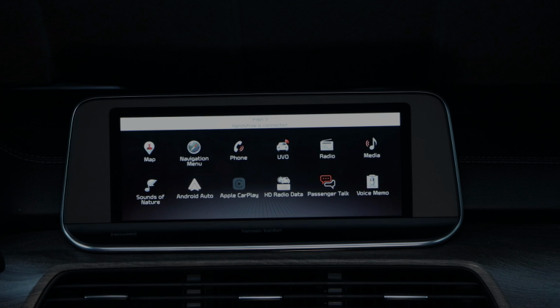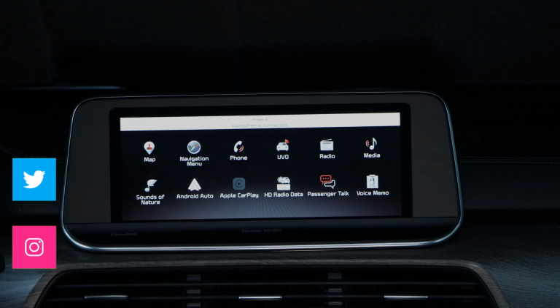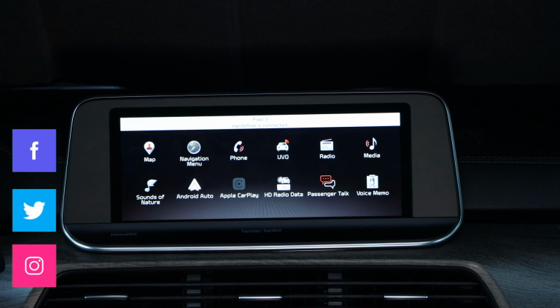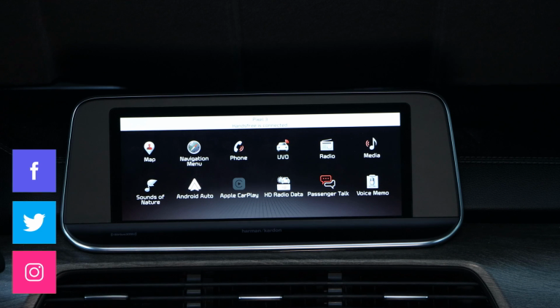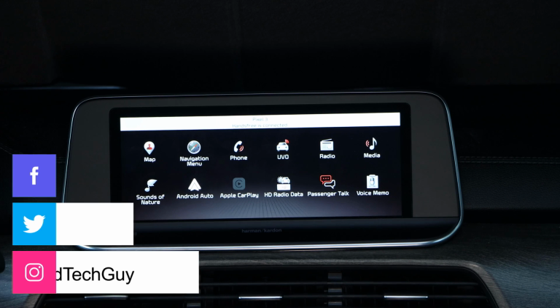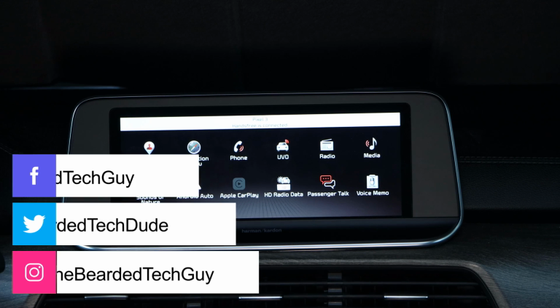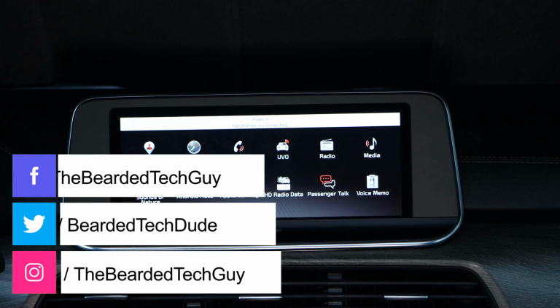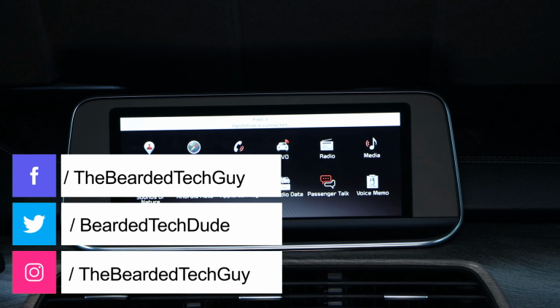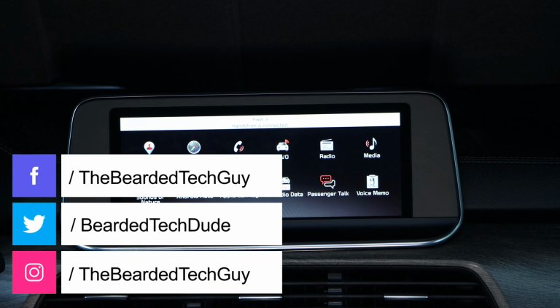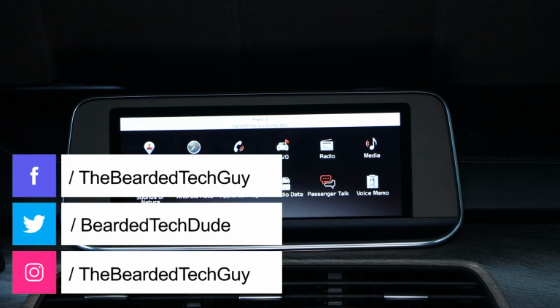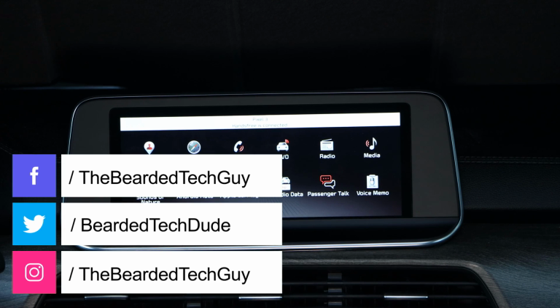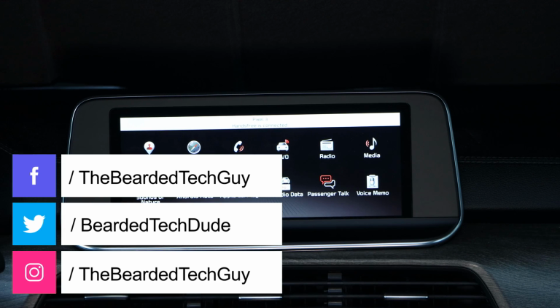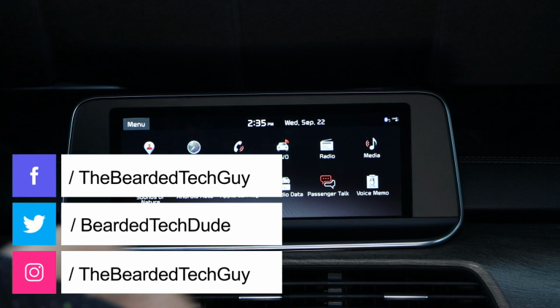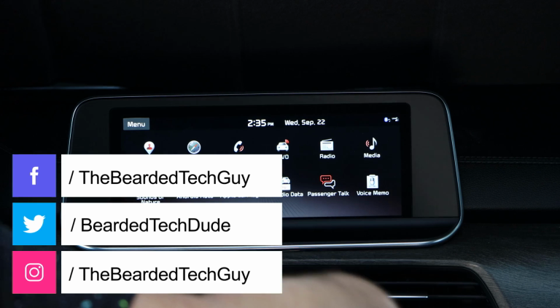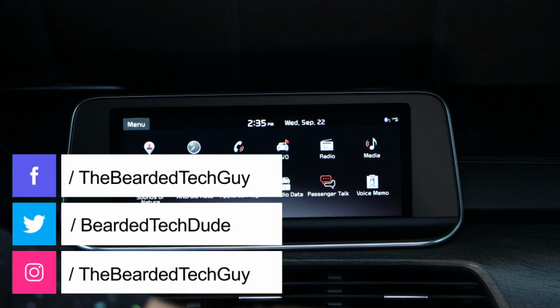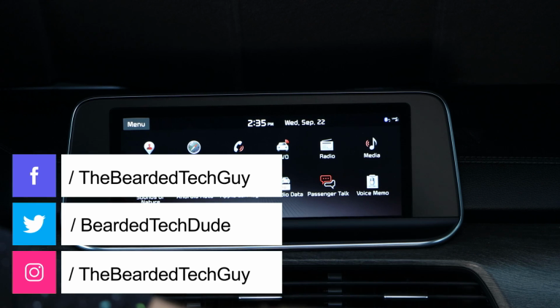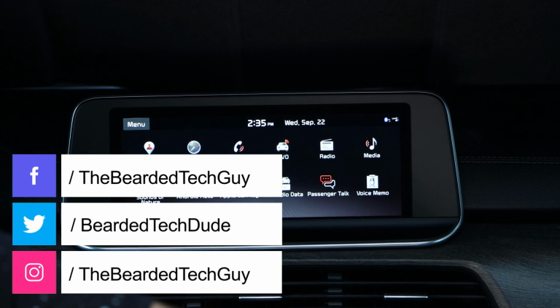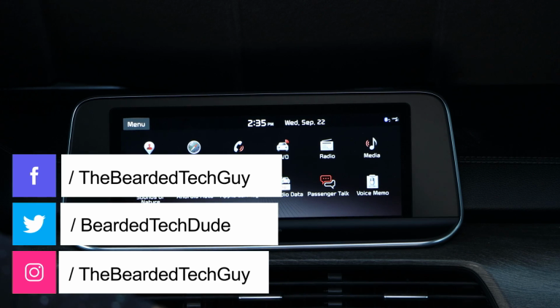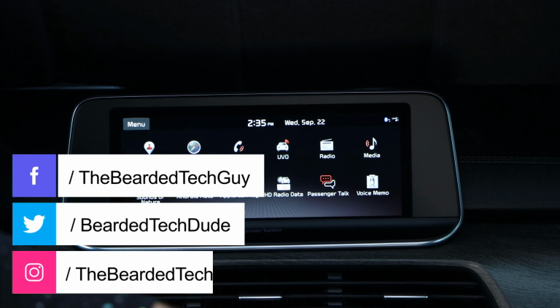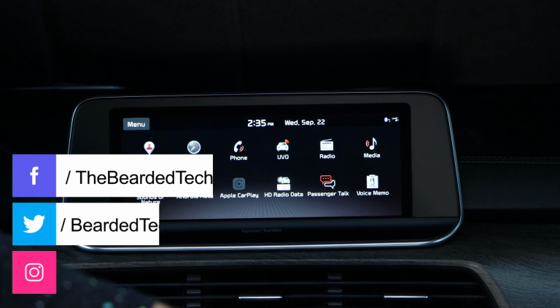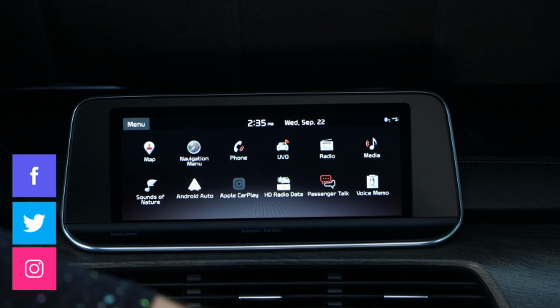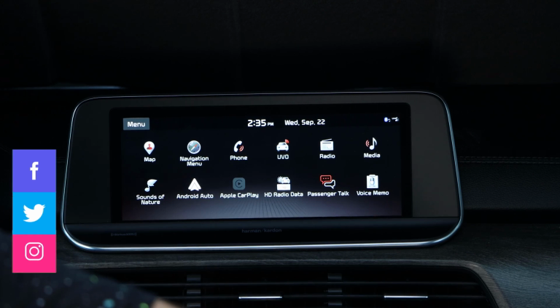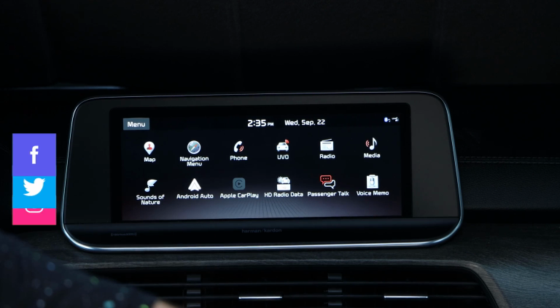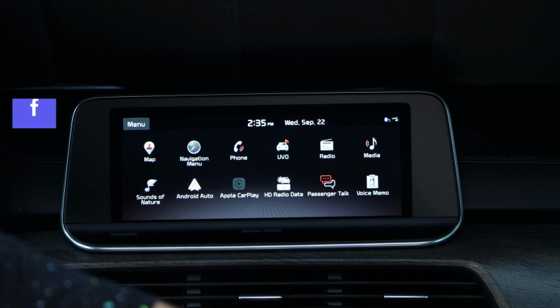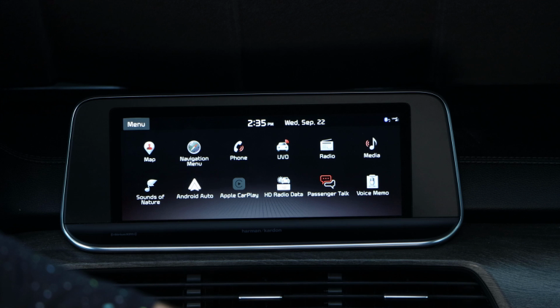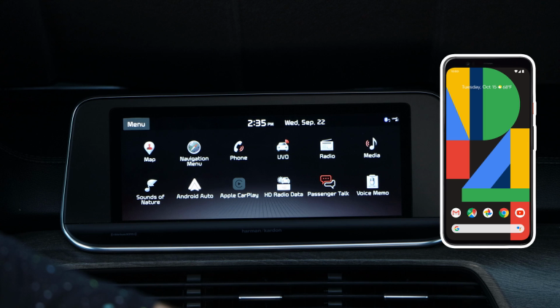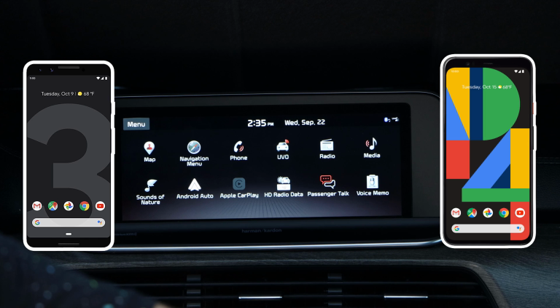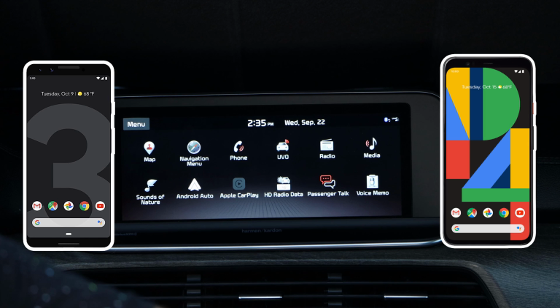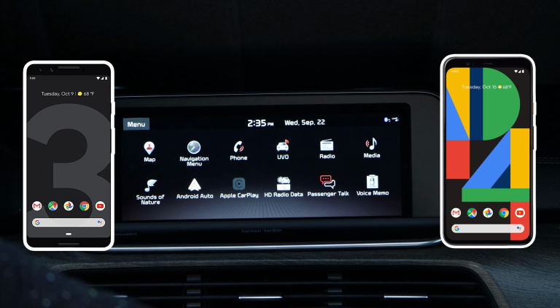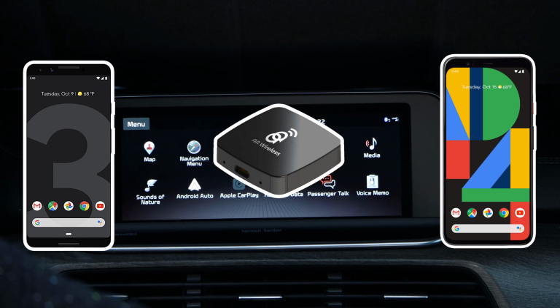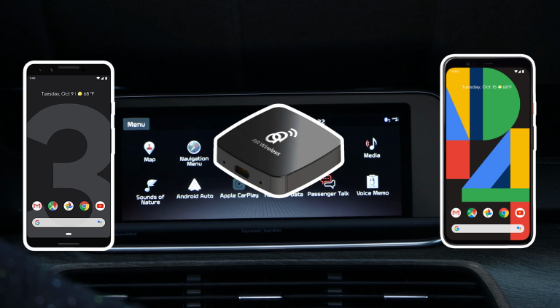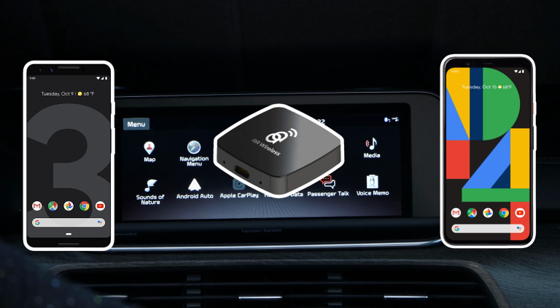Hello and welcome to another quick tech tip with the Bearded Tech Guy. In this video, we will be going over how to have multiple phones paired with the AA Wireless.